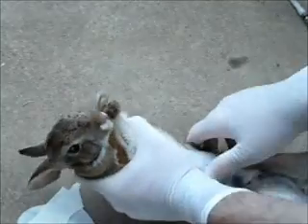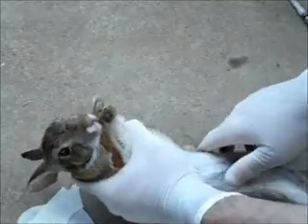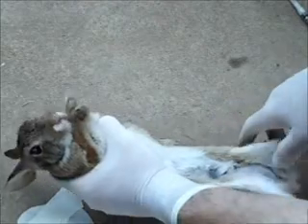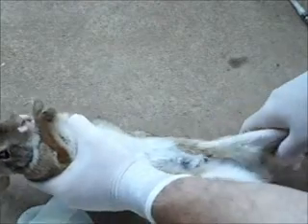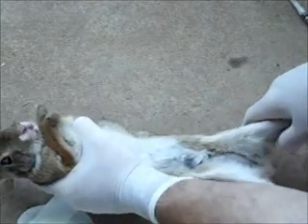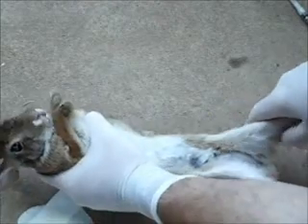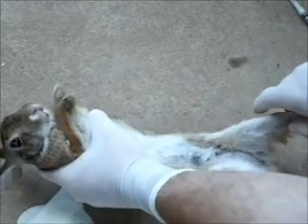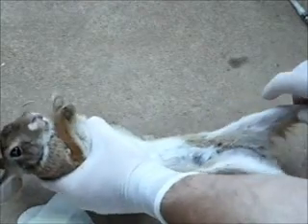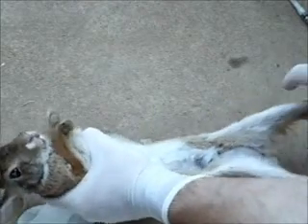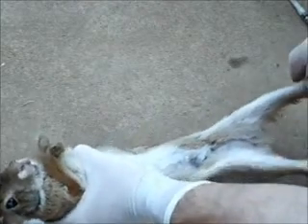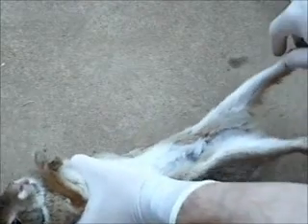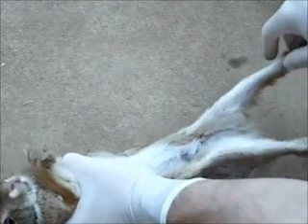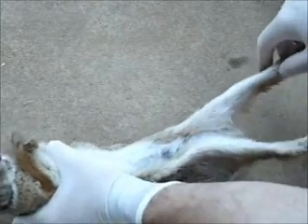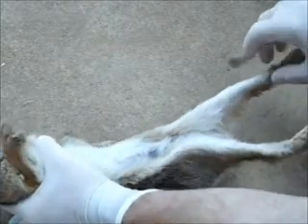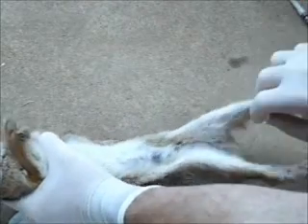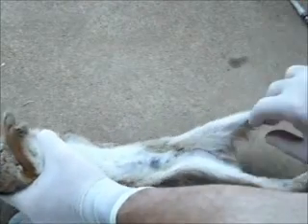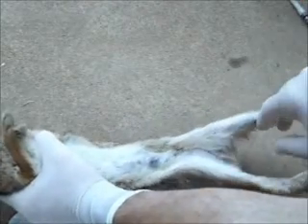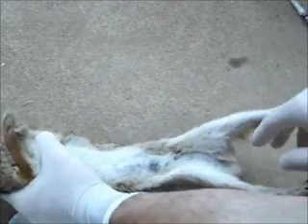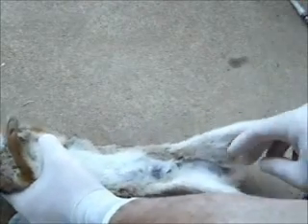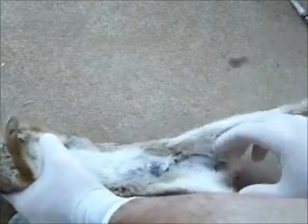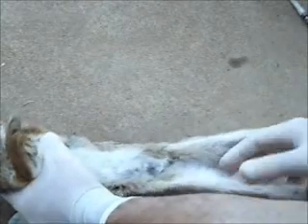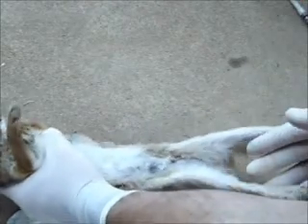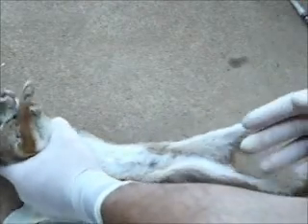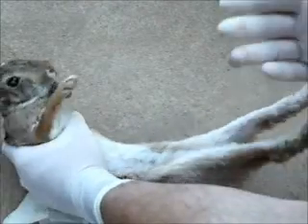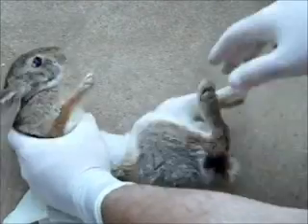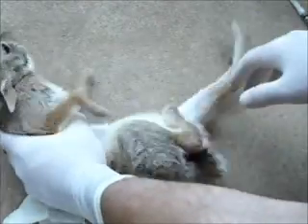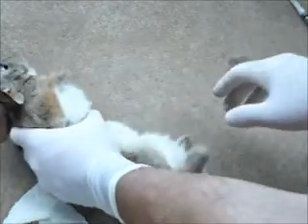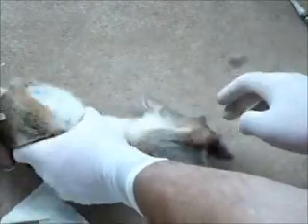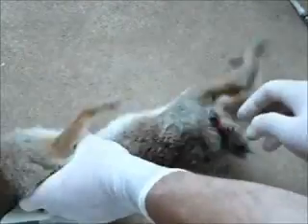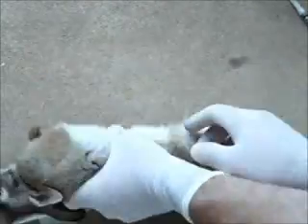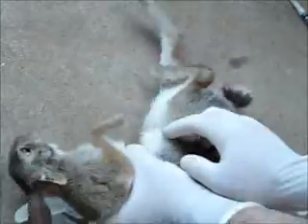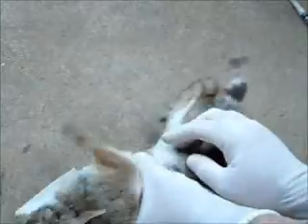I'm going to have to clean this wound up and find out where she's bleeding from.